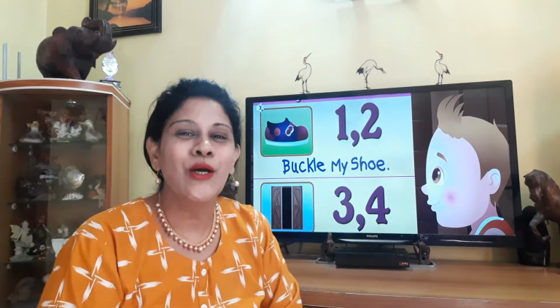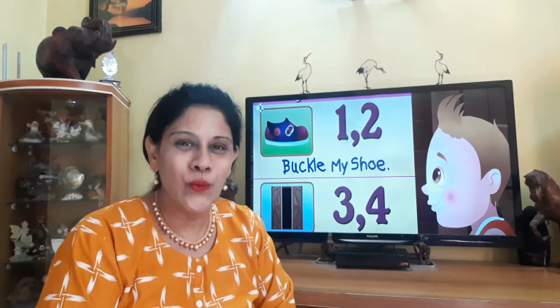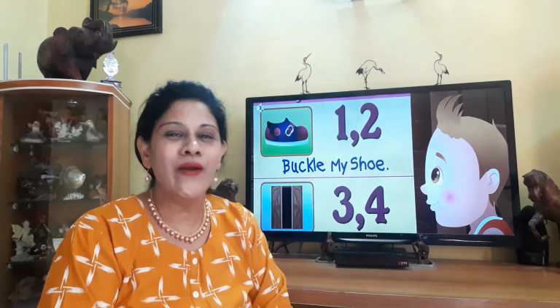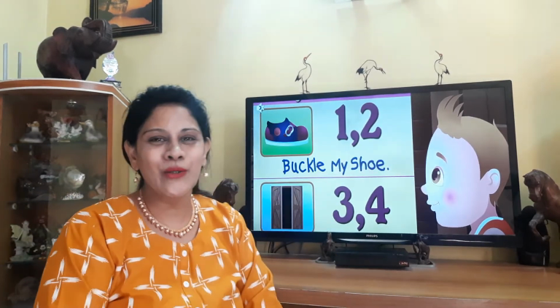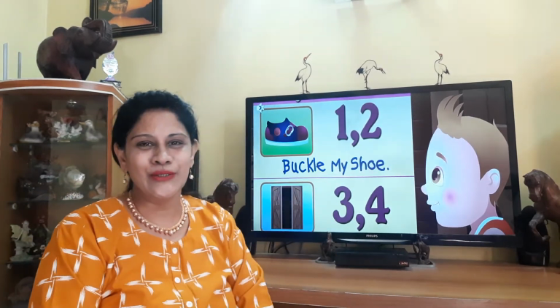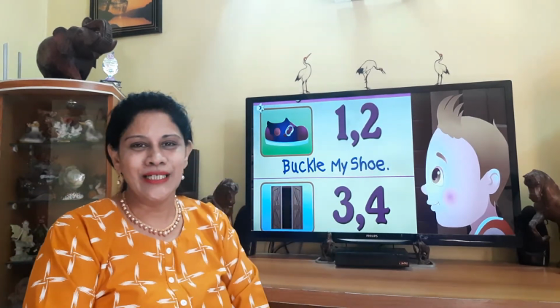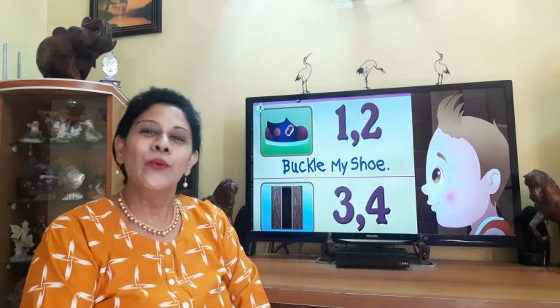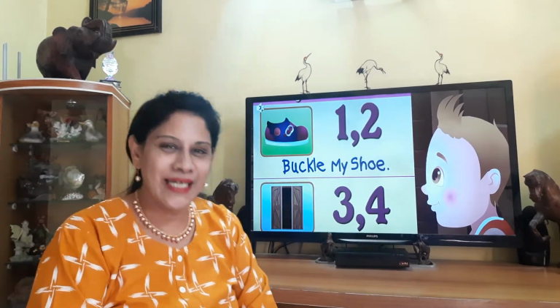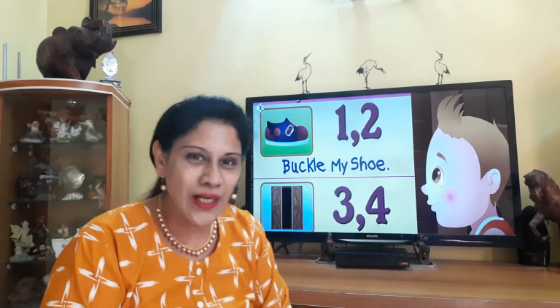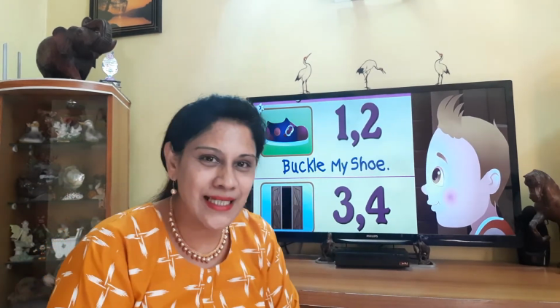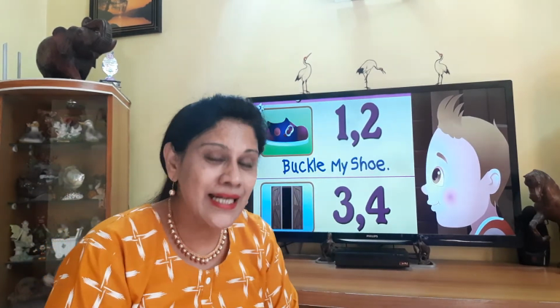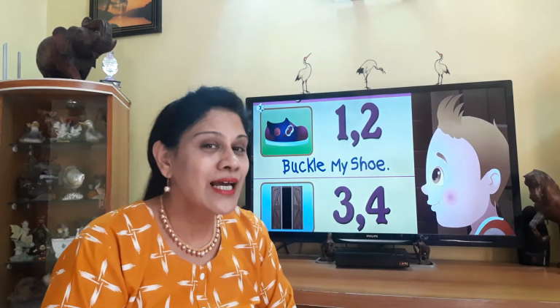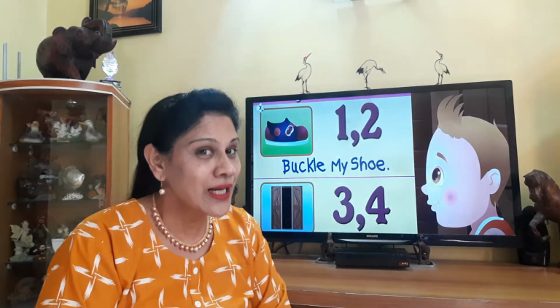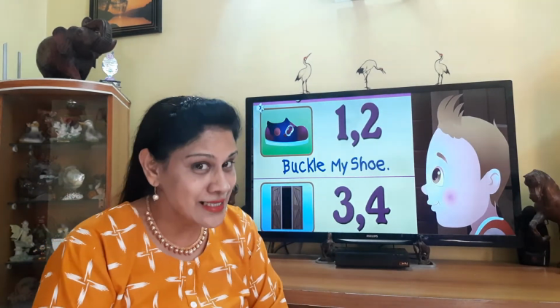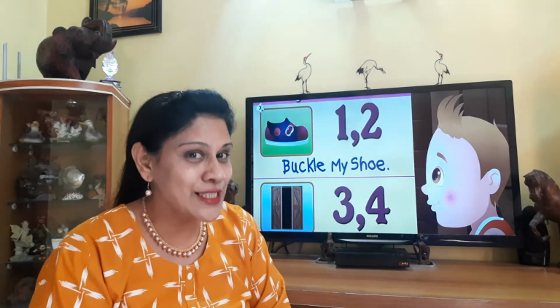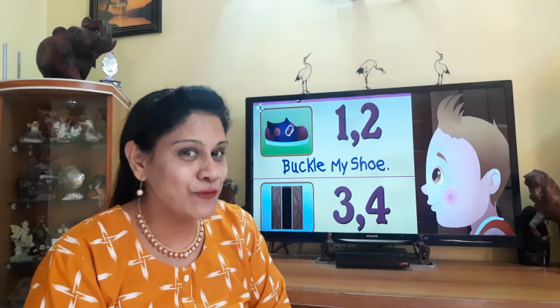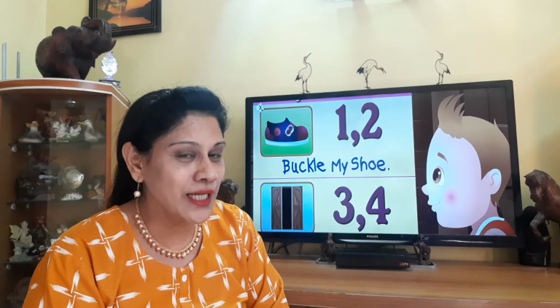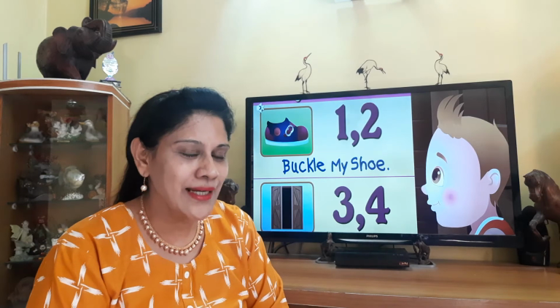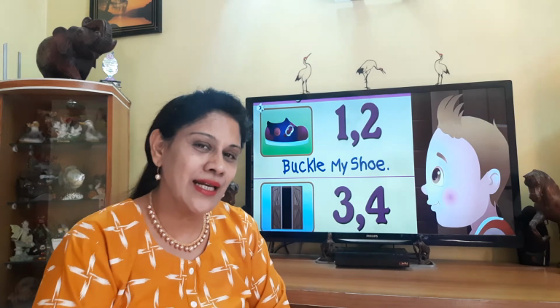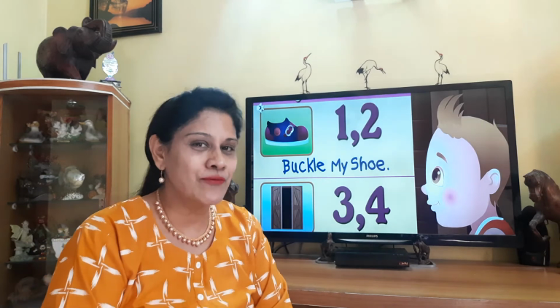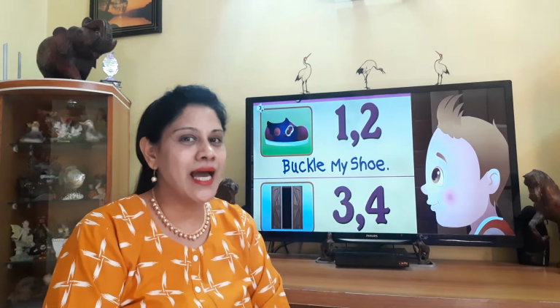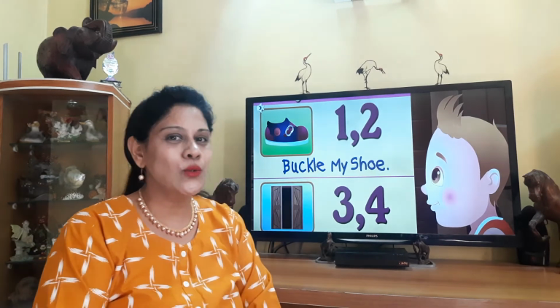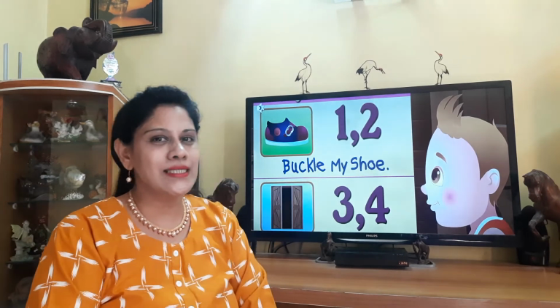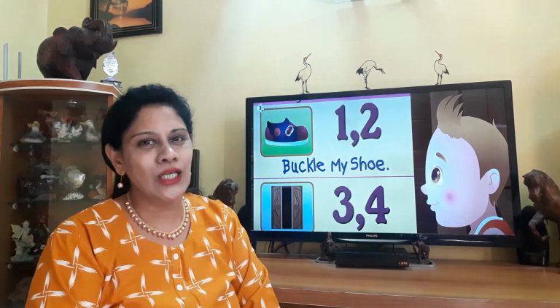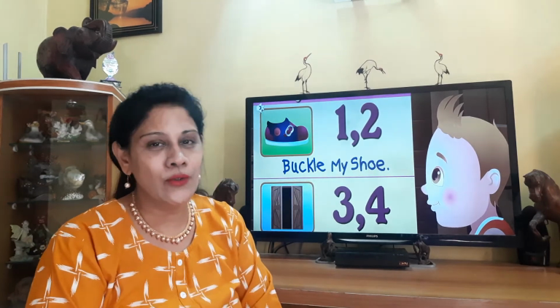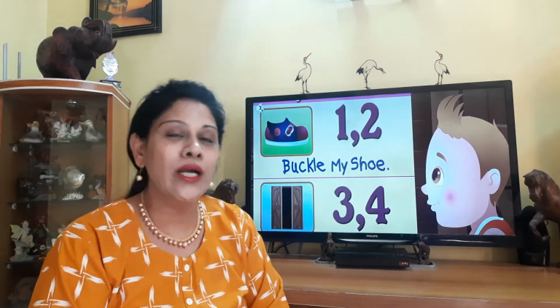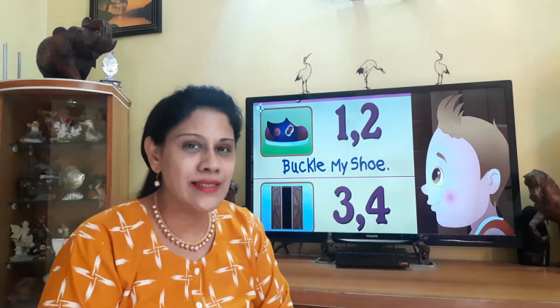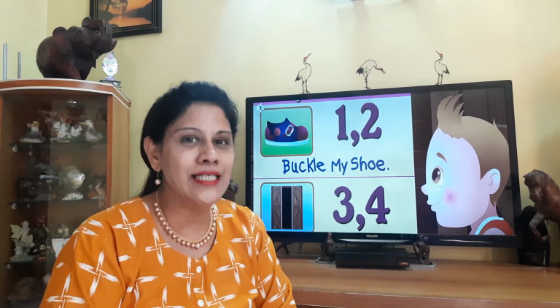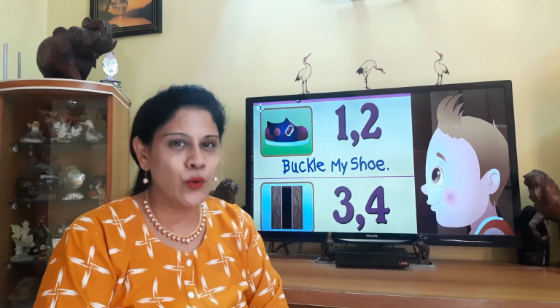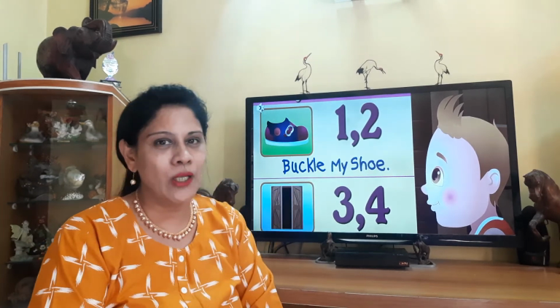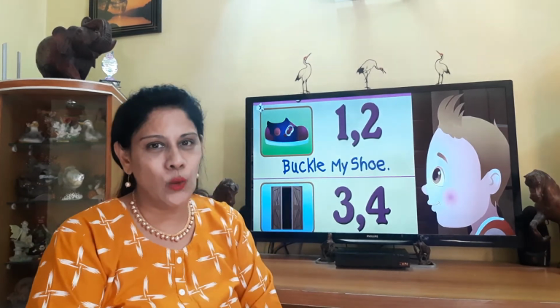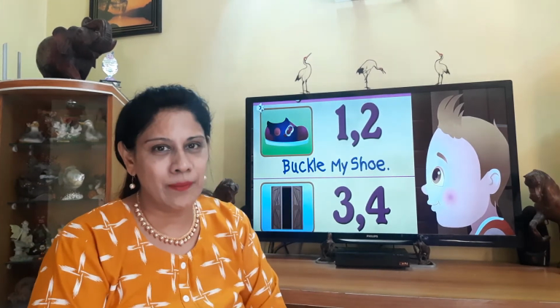Very good. You take it once again. Listen carefully and then after that you can sing along. You can recite this poem along with me.